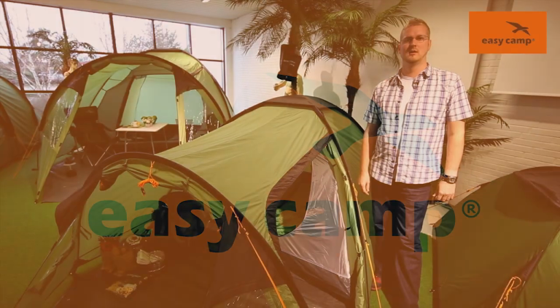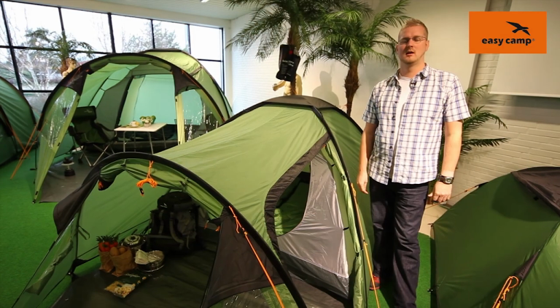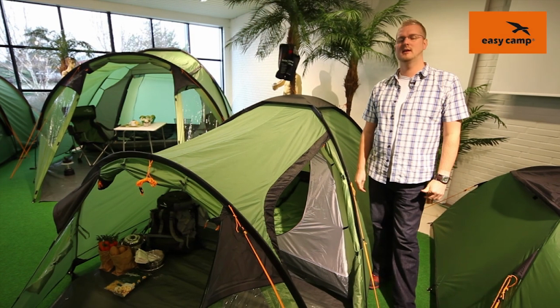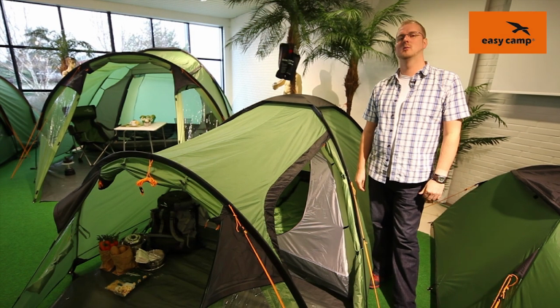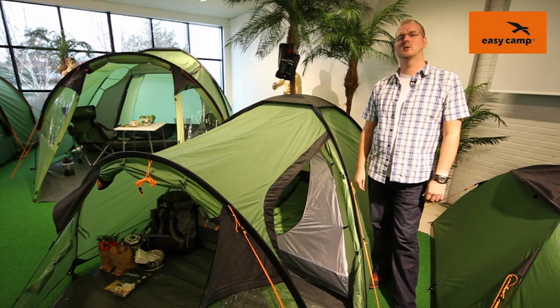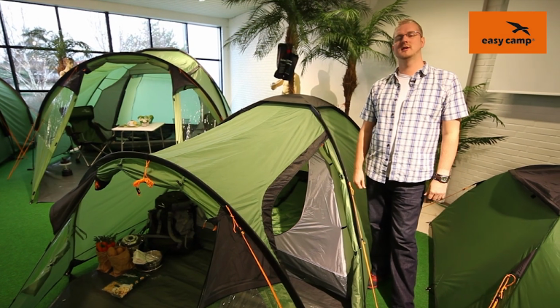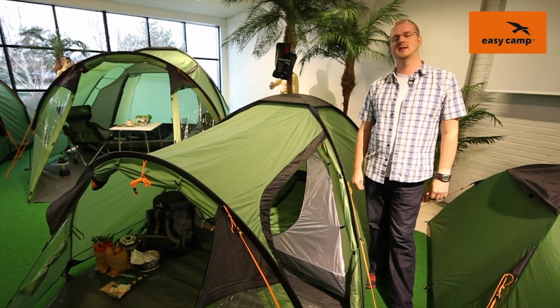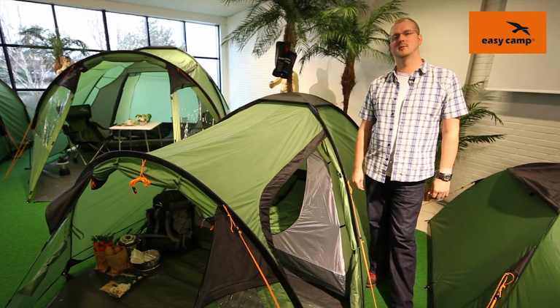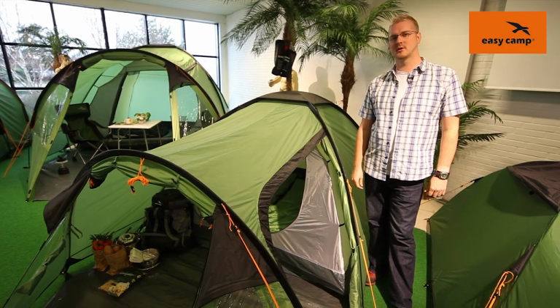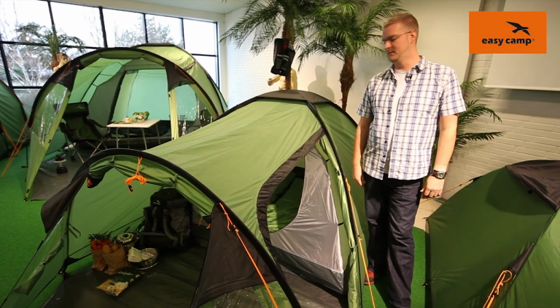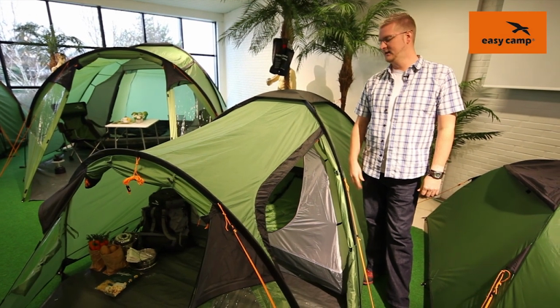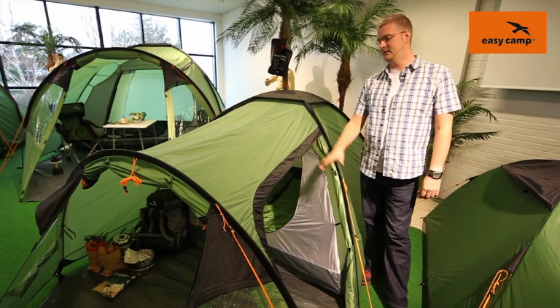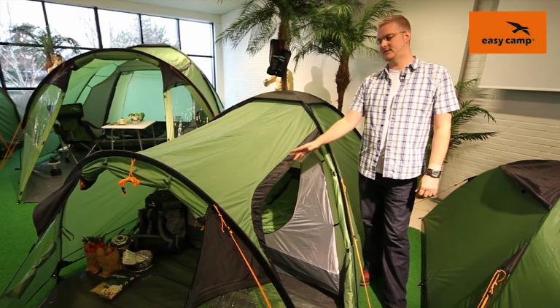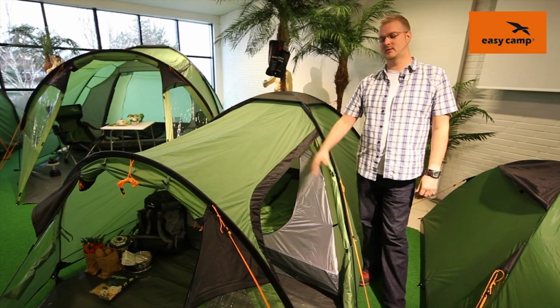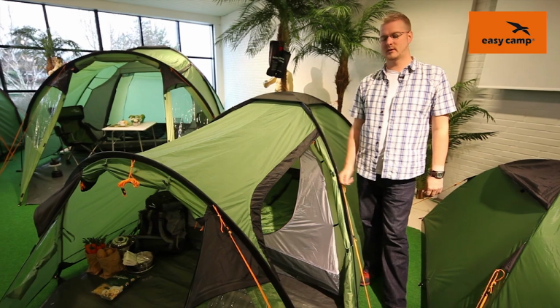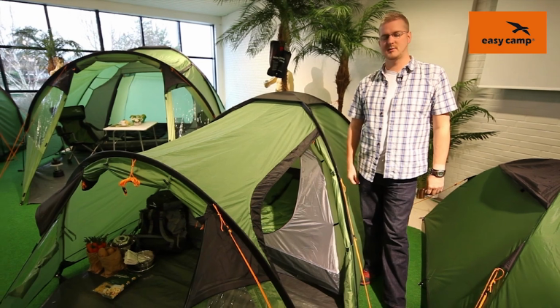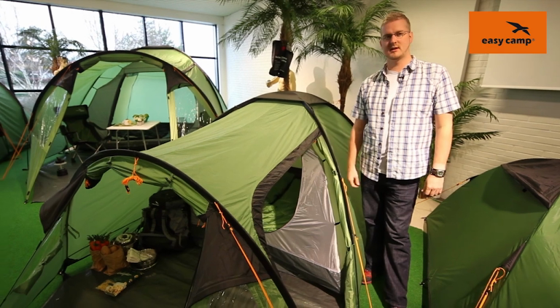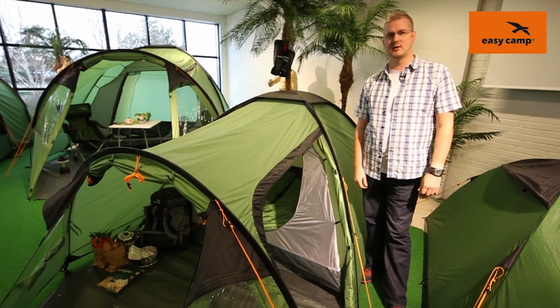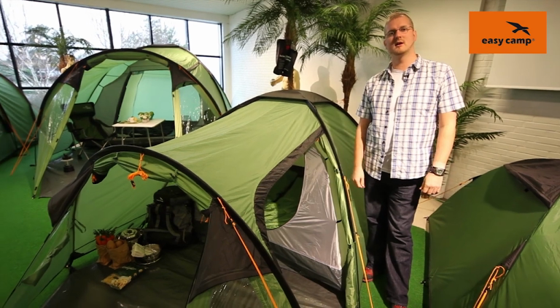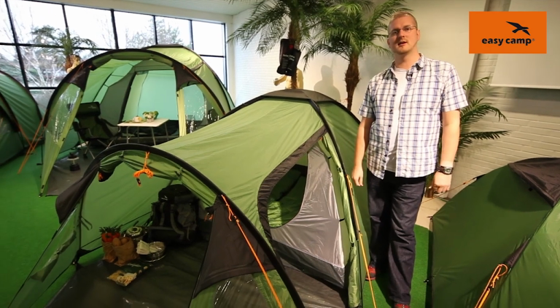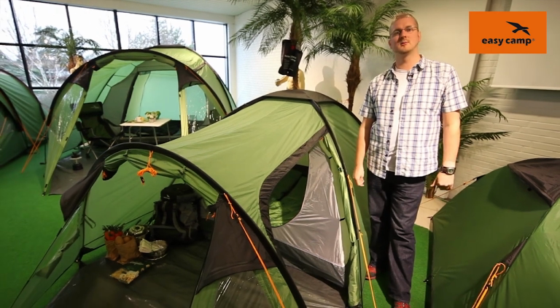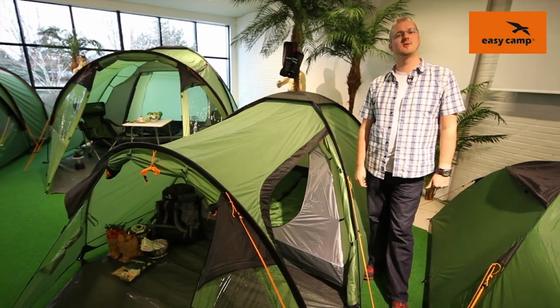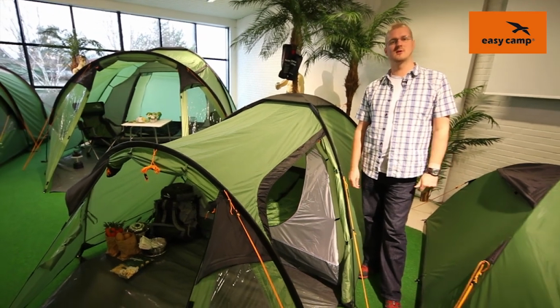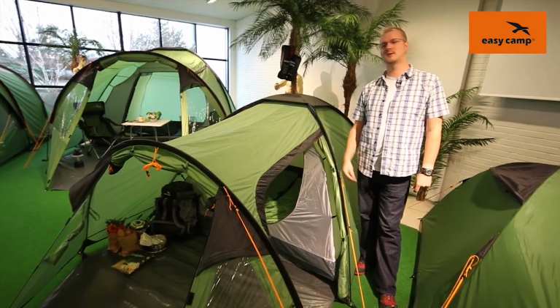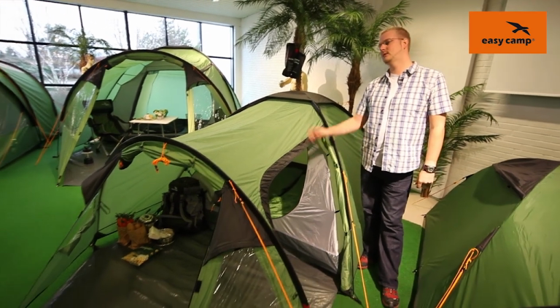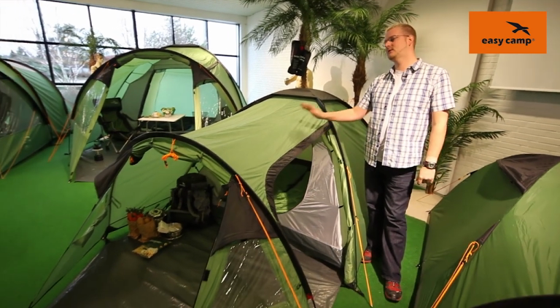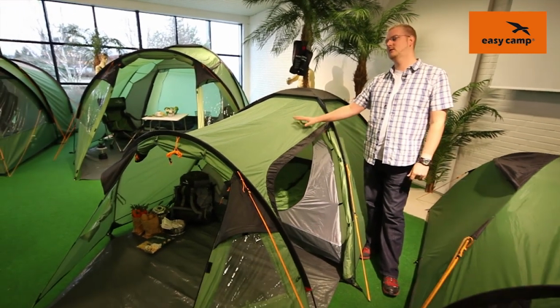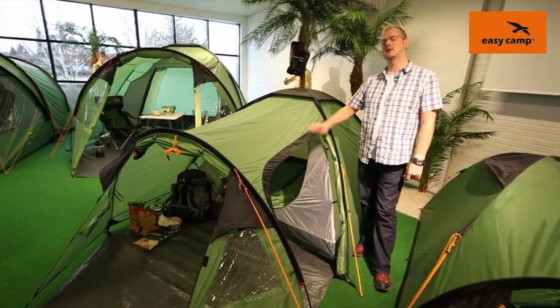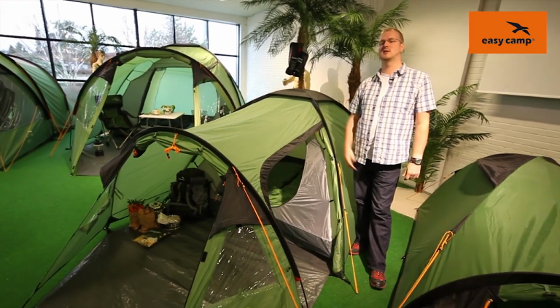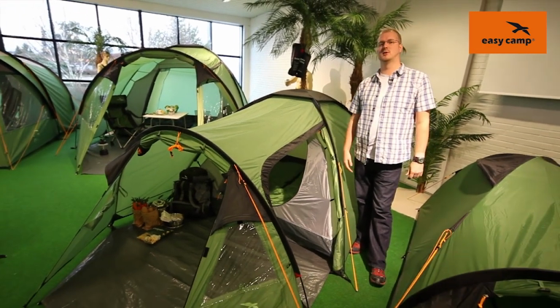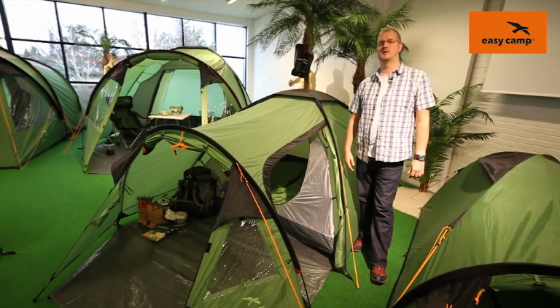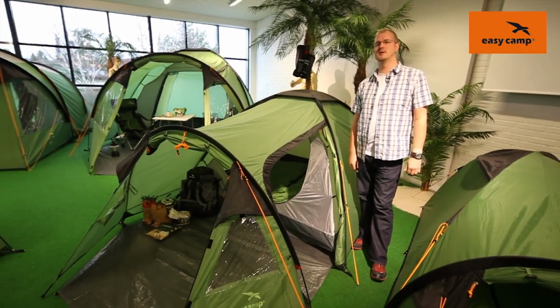Hi and welcome to EasyCamp.com. In this session we're going to be taking a look at the Eclipse 300 which is in our Explorer range.